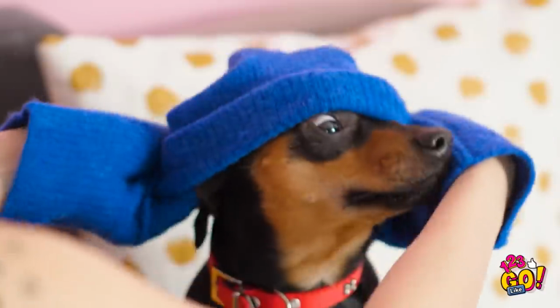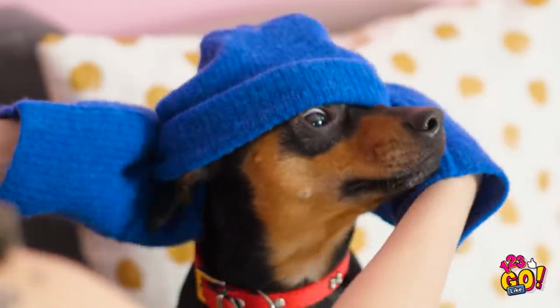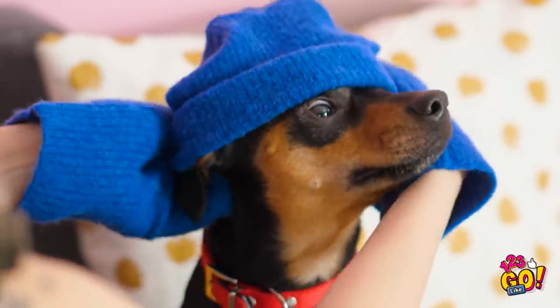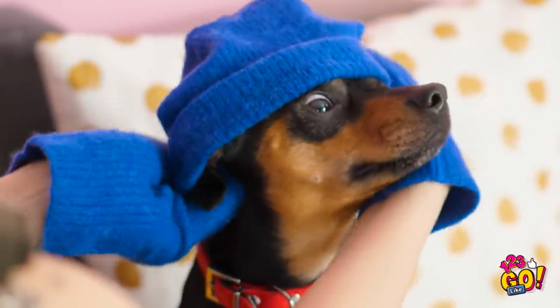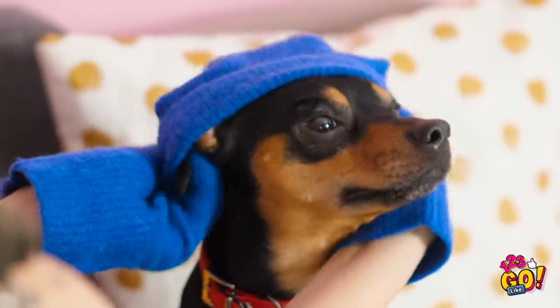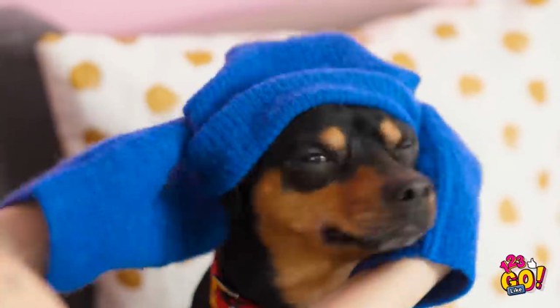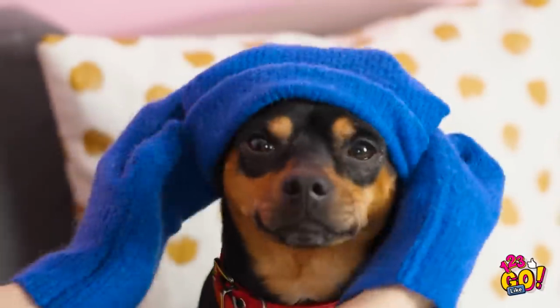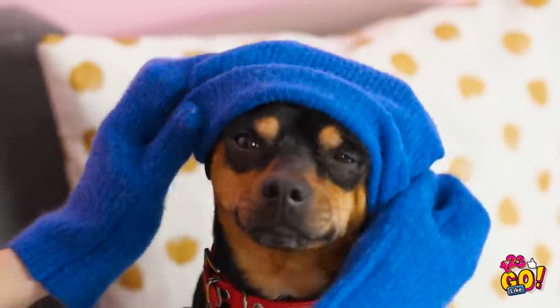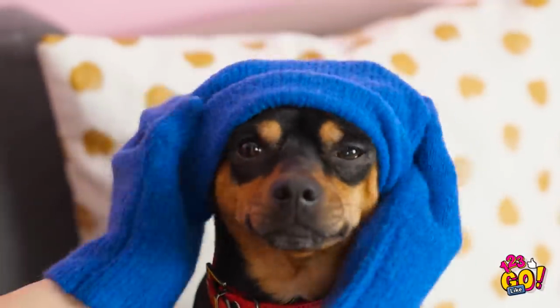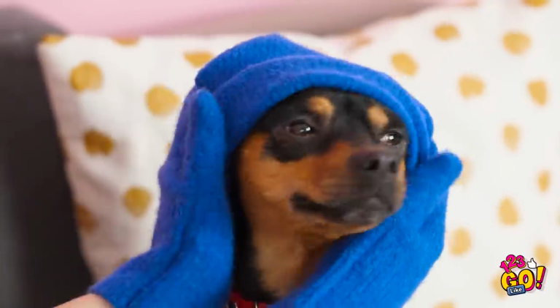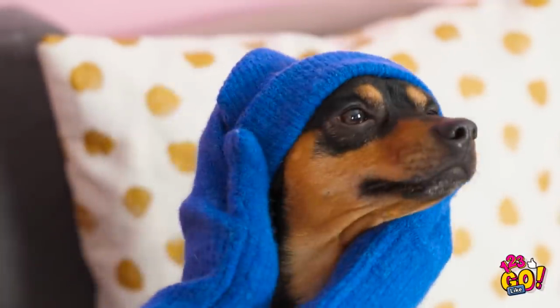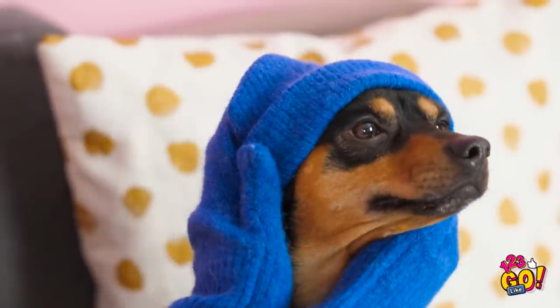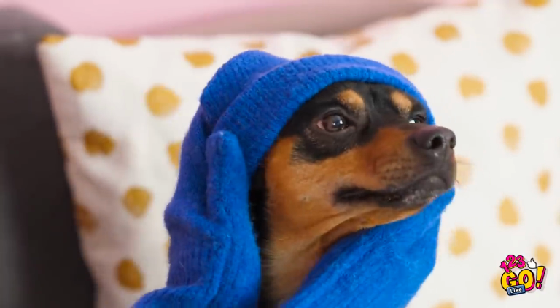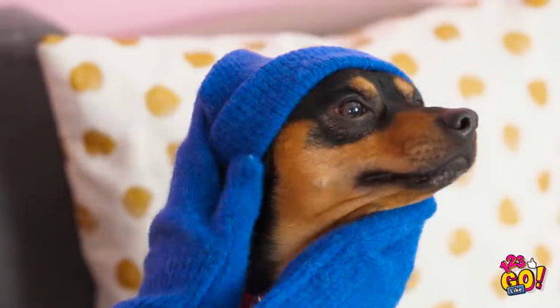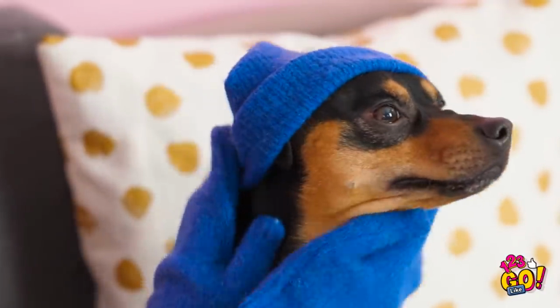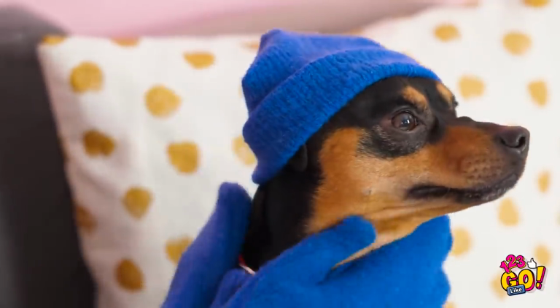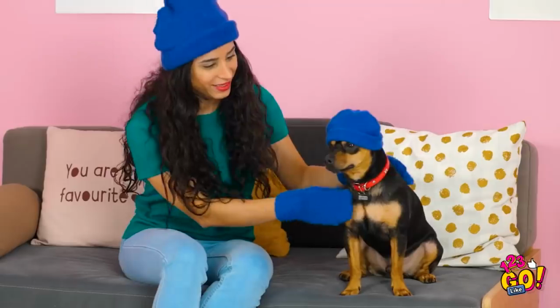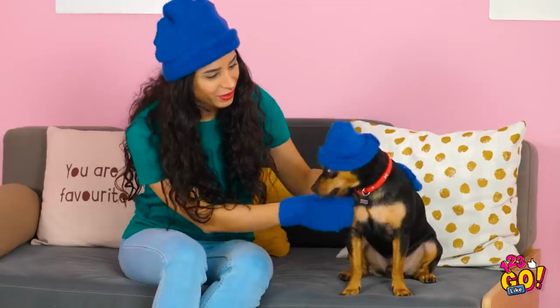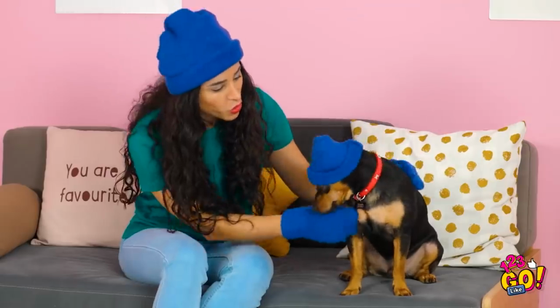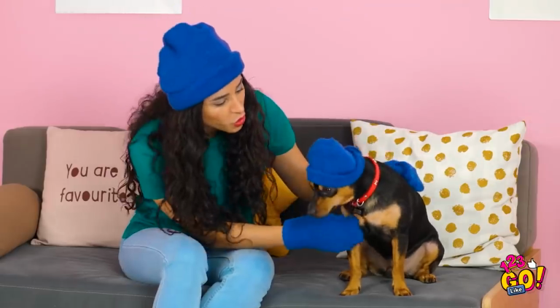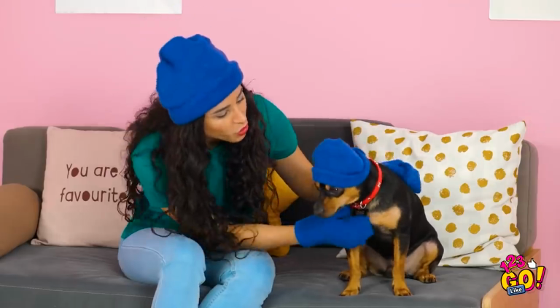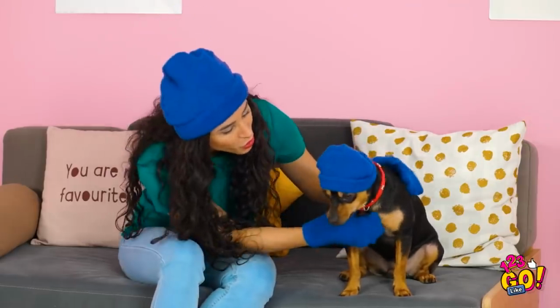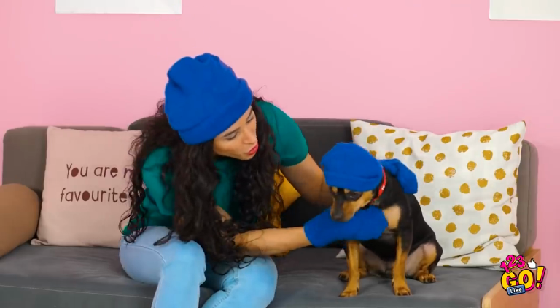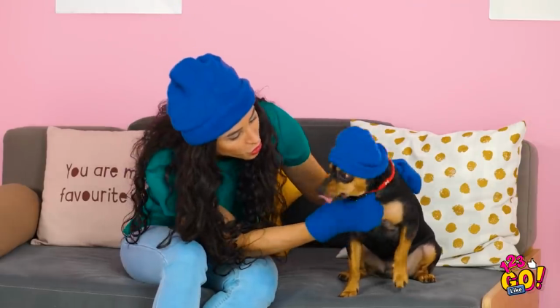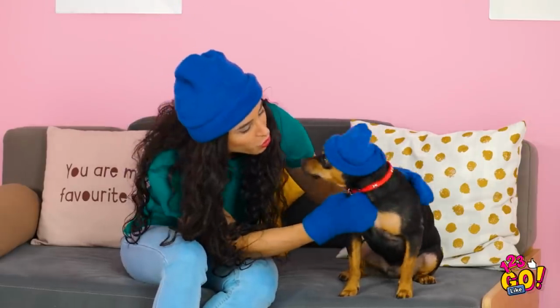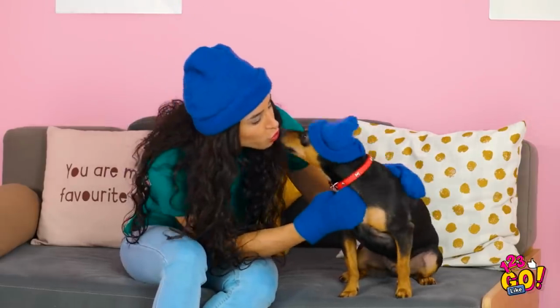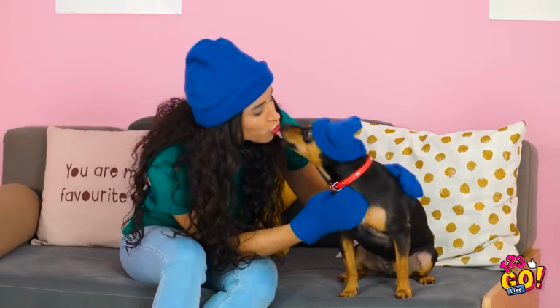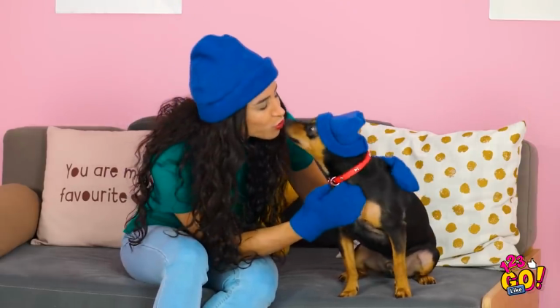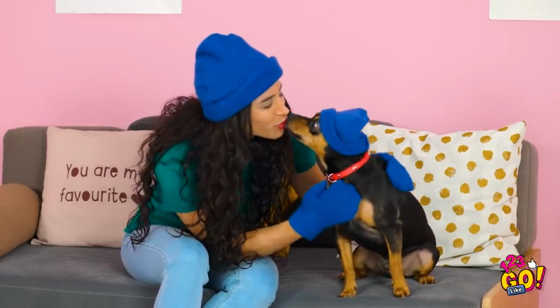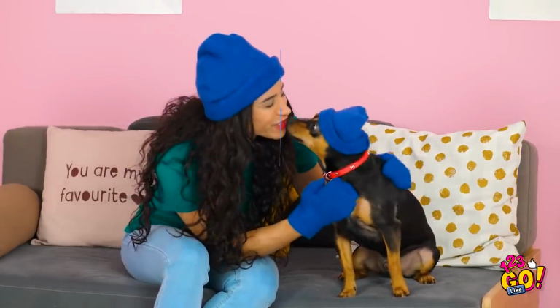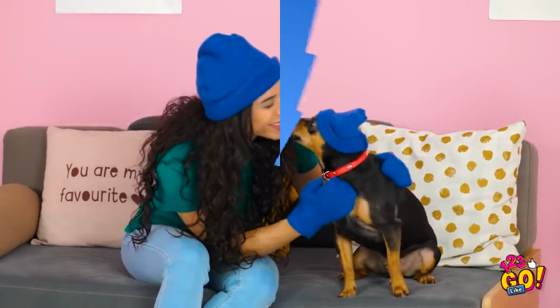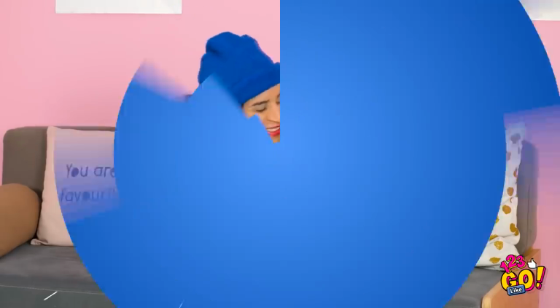Why not make the little guy a matching hat with the leftover fabric? Who's the best boy?